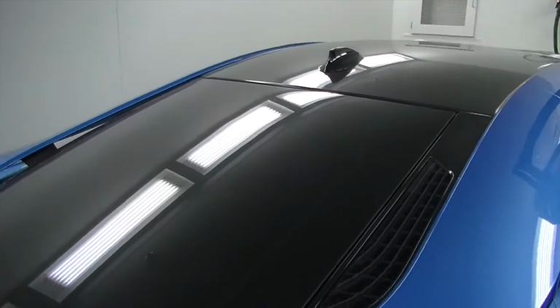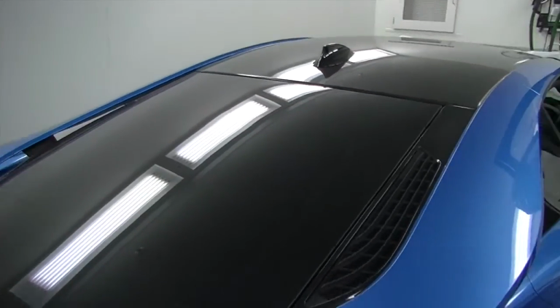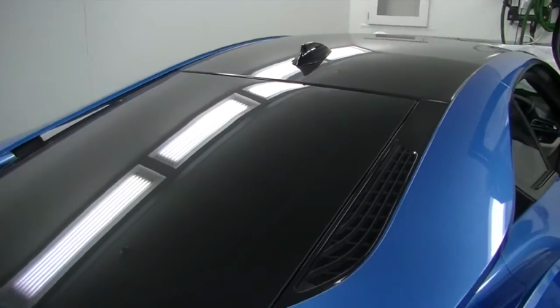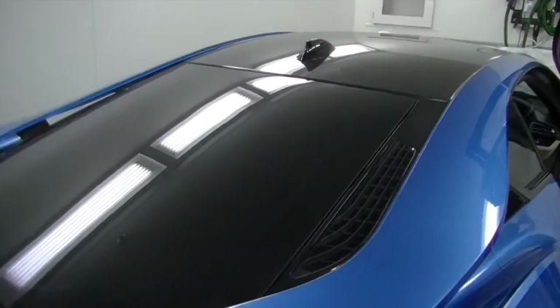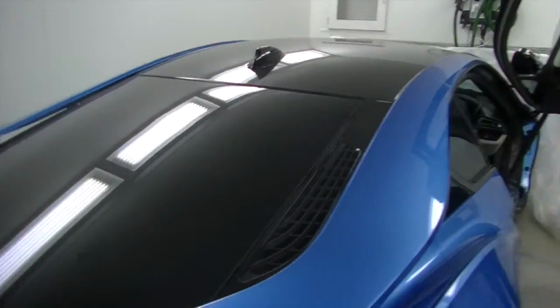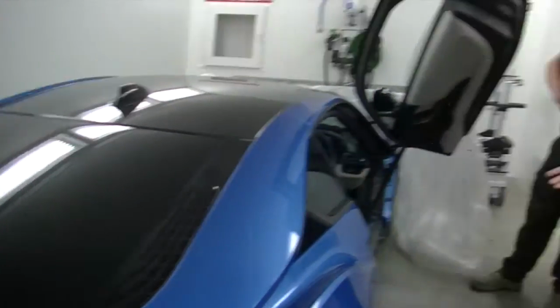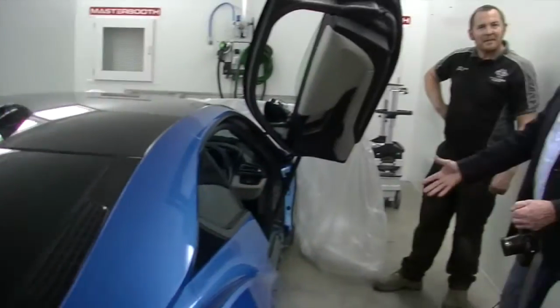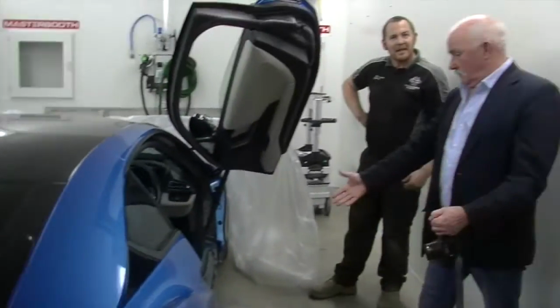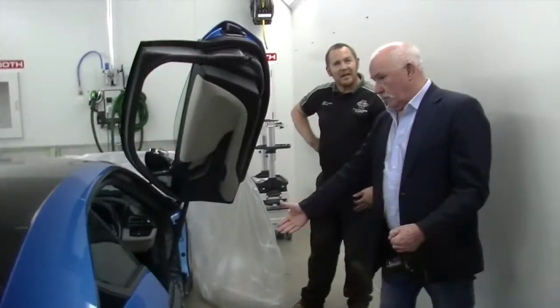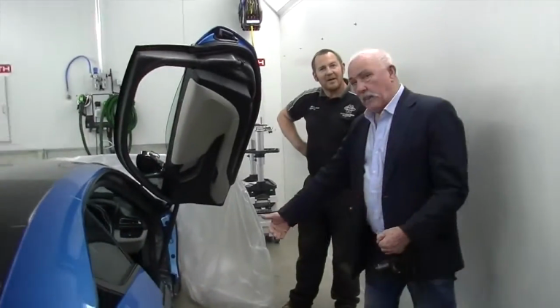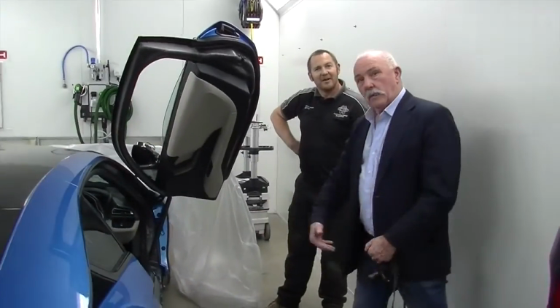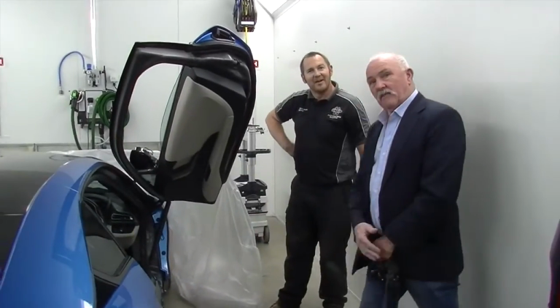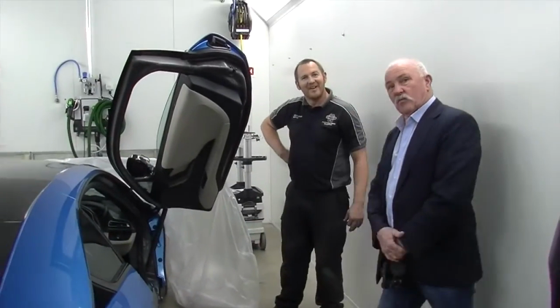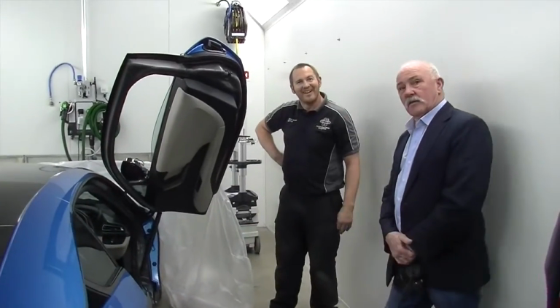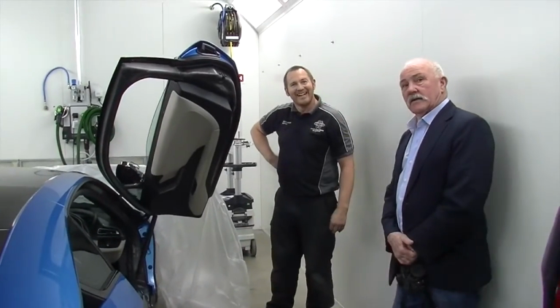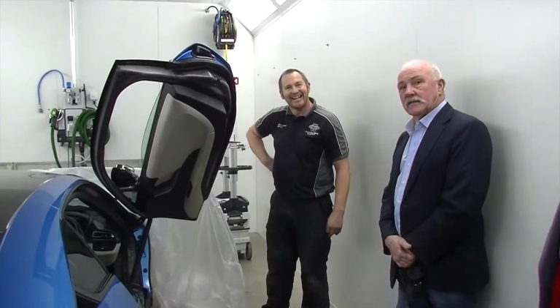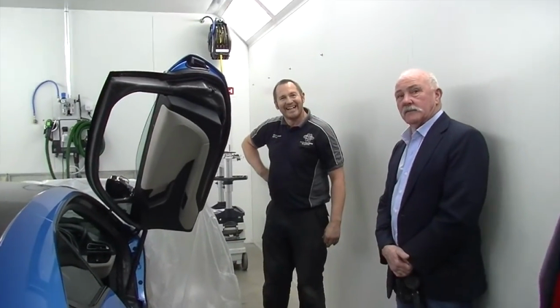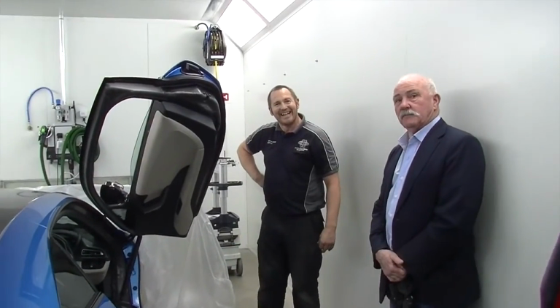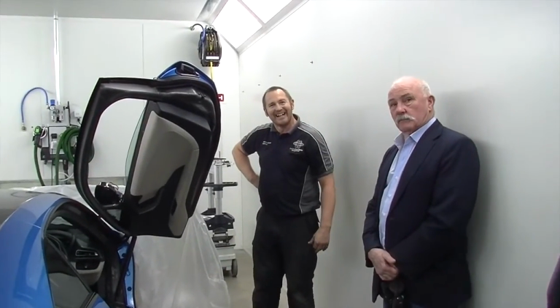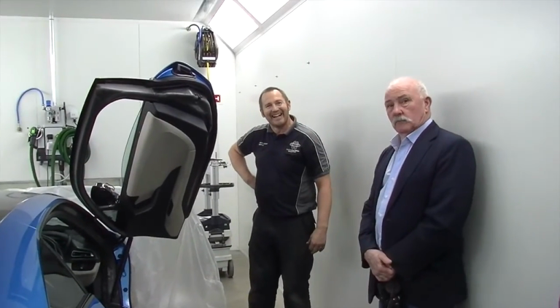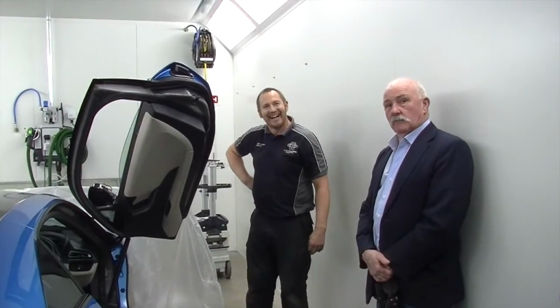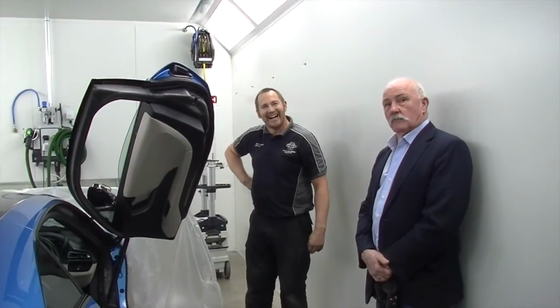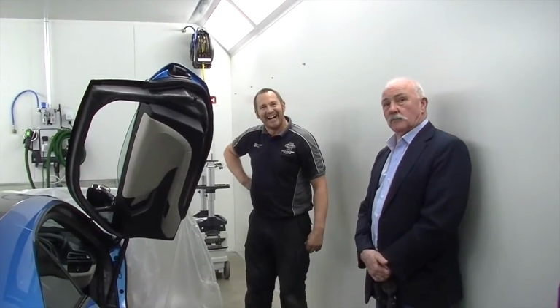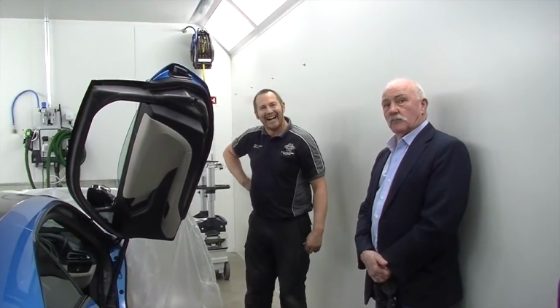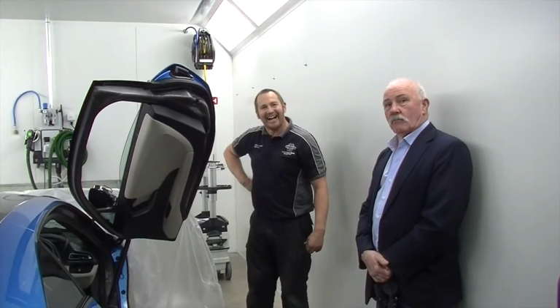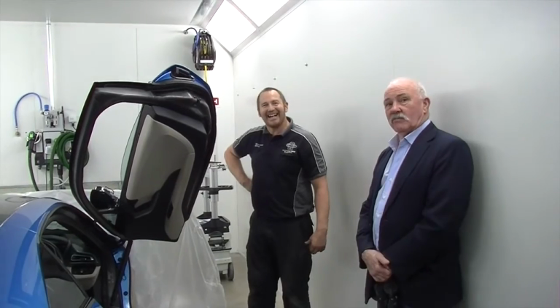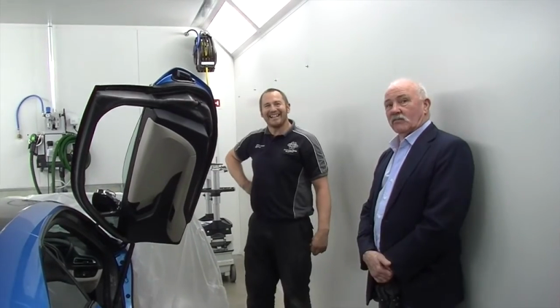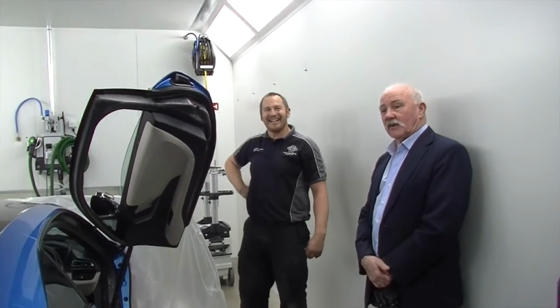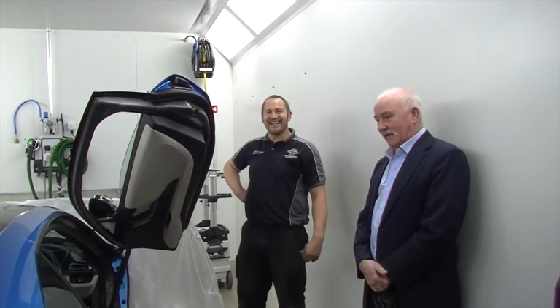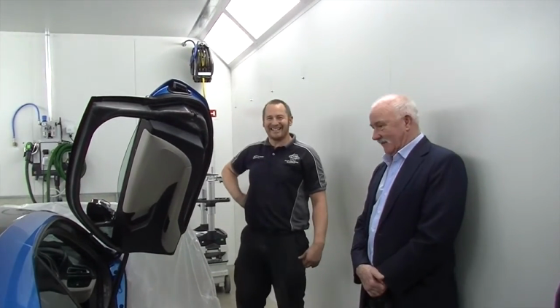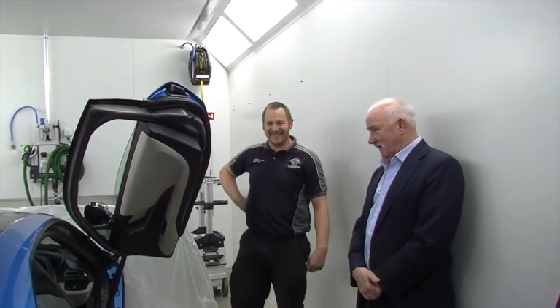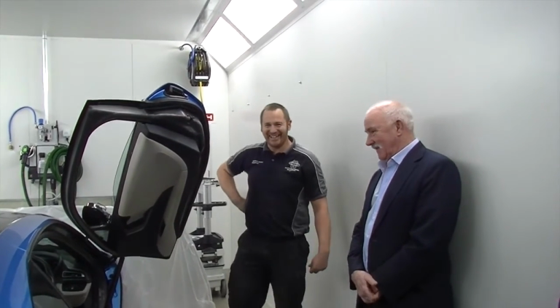So if anybody's watching this, don't try it at home. Definitely.